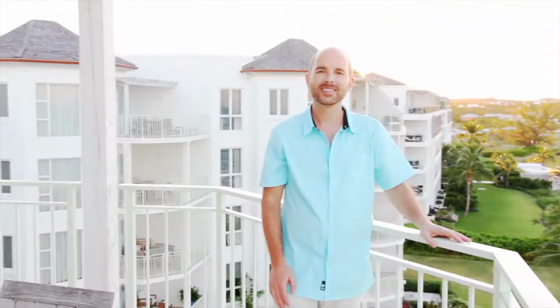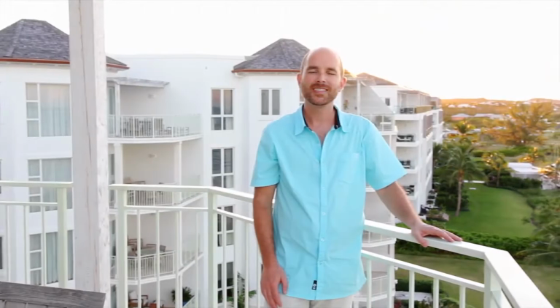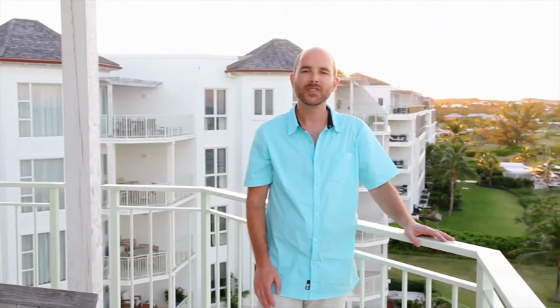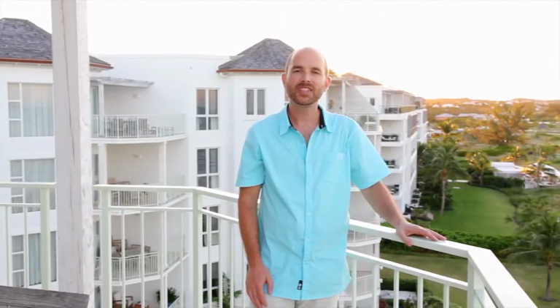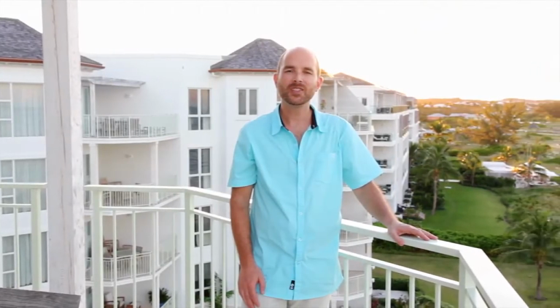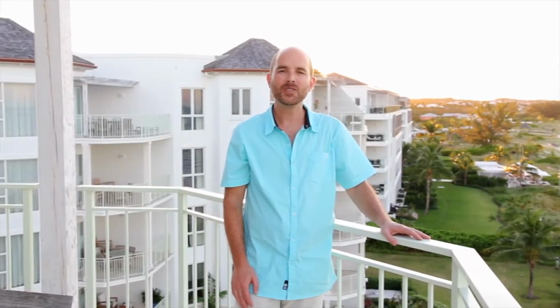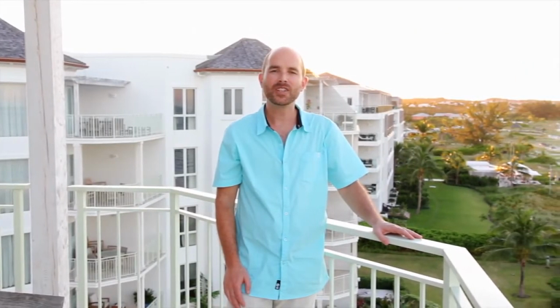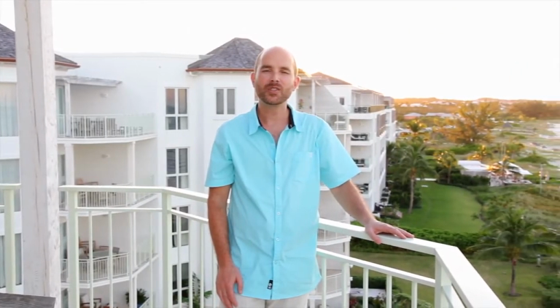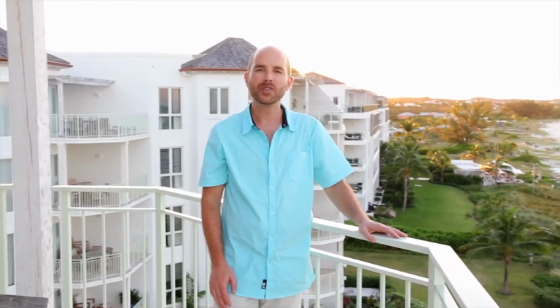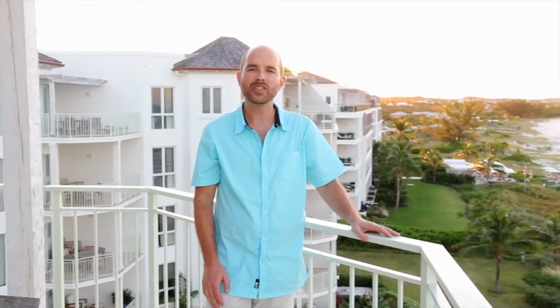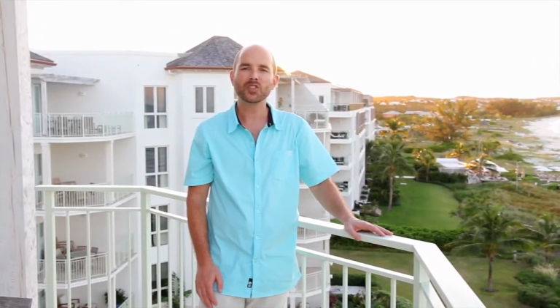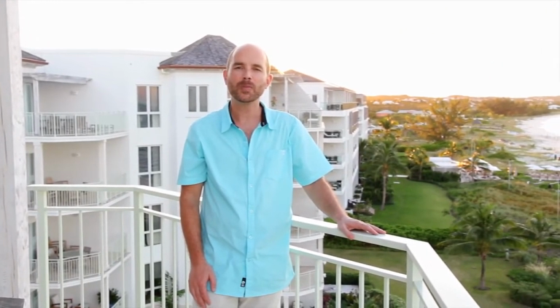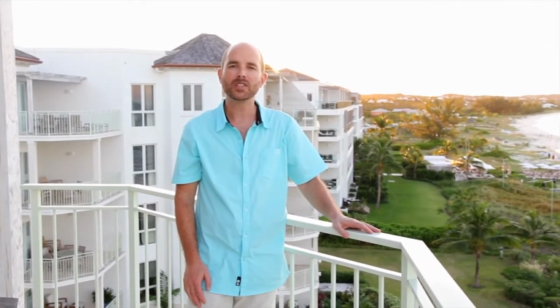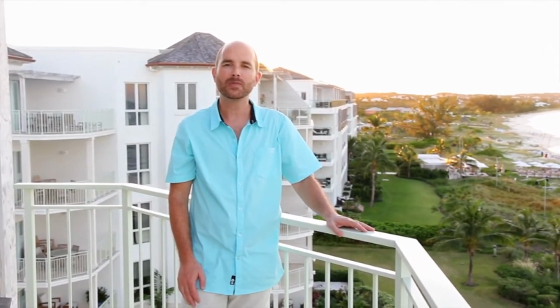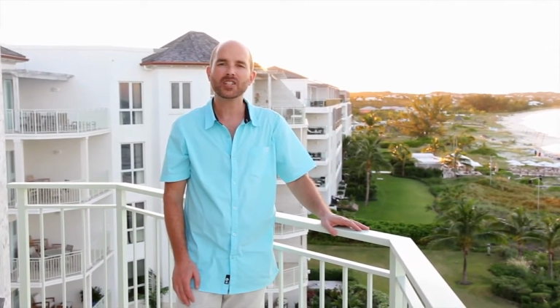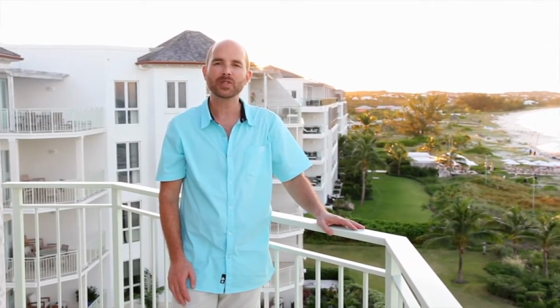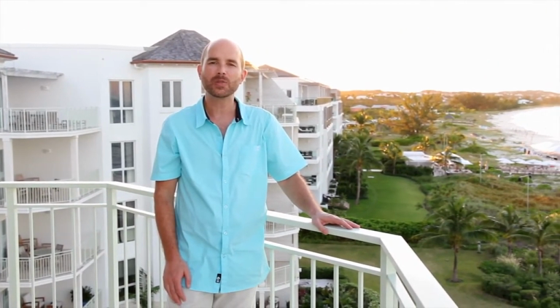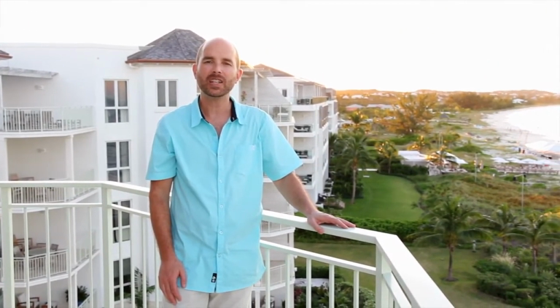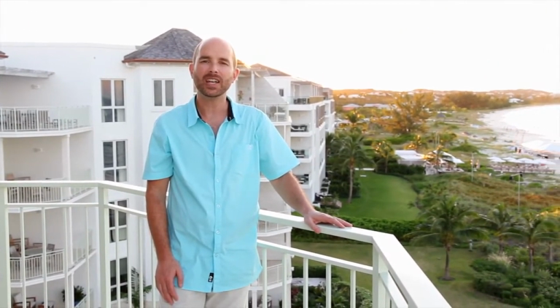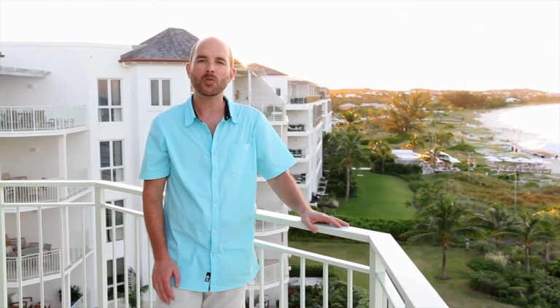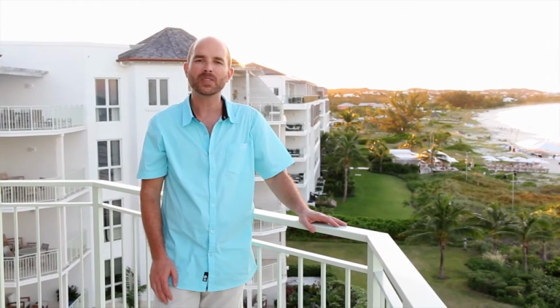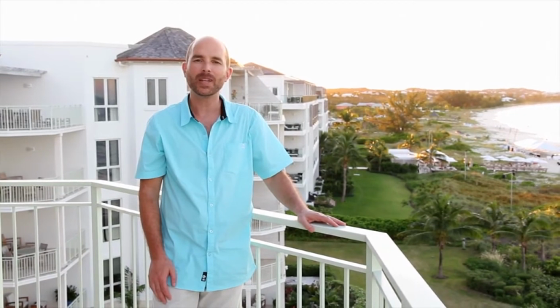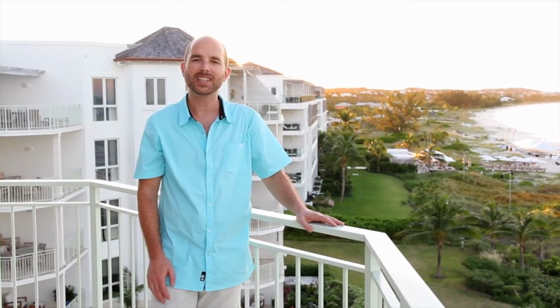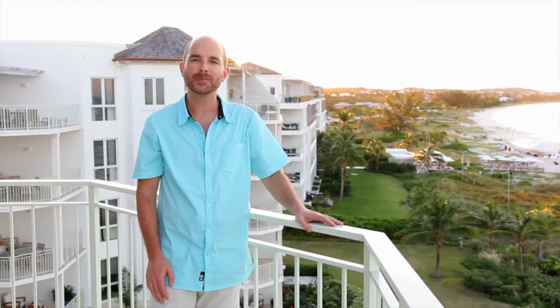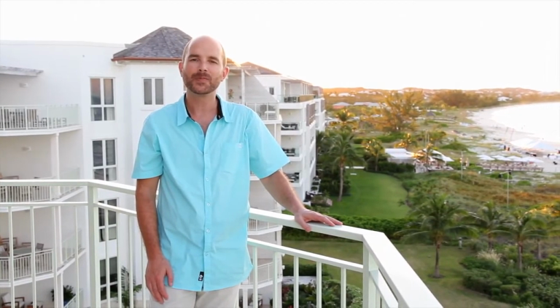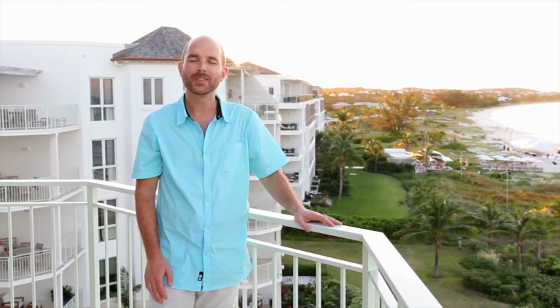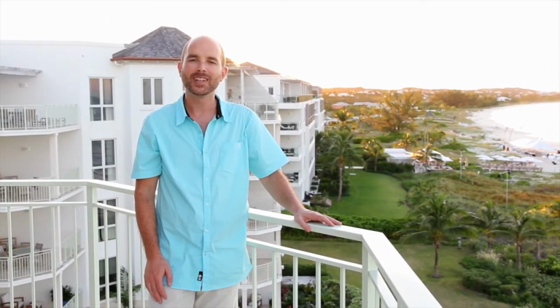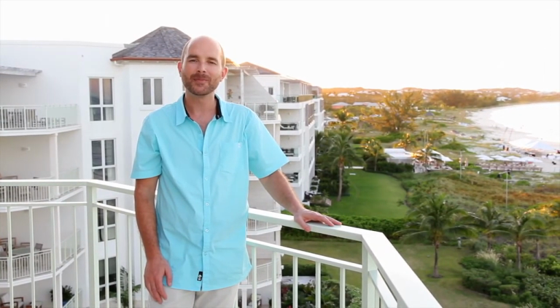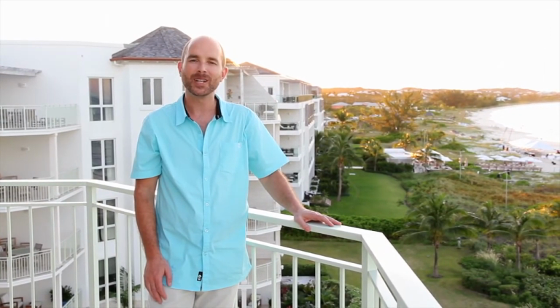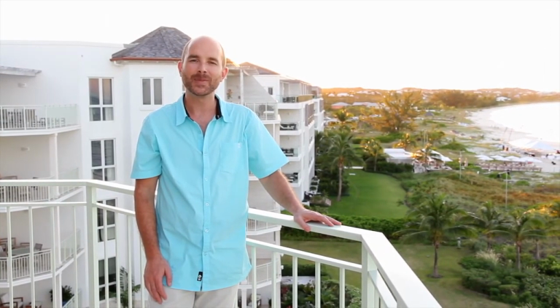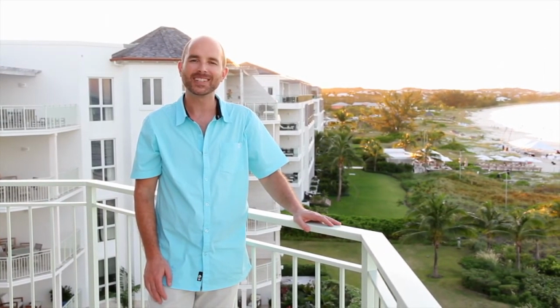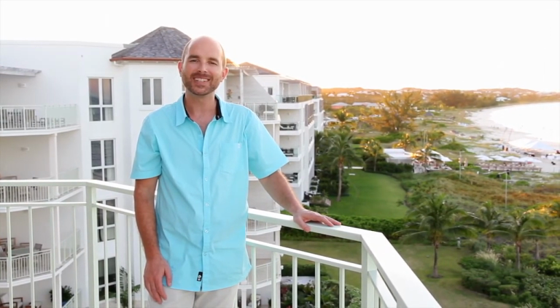This concludes our tour of the two-bedroom luxury suite at West Bay Club. I'm Caribbean Clint.